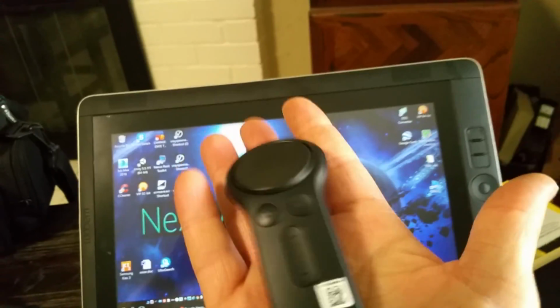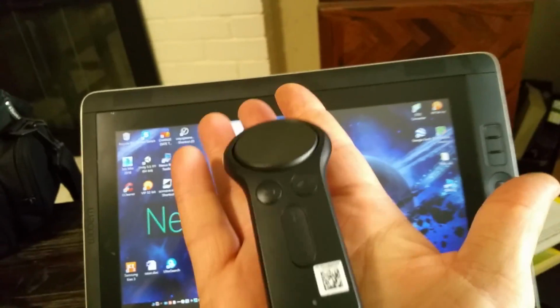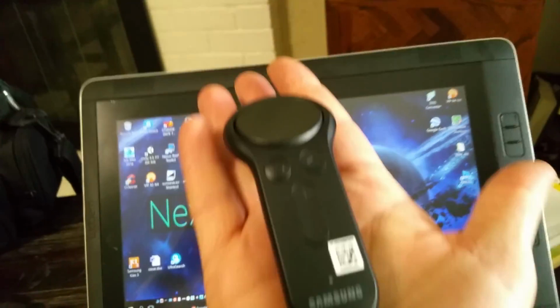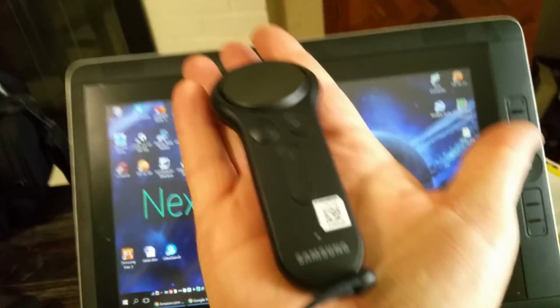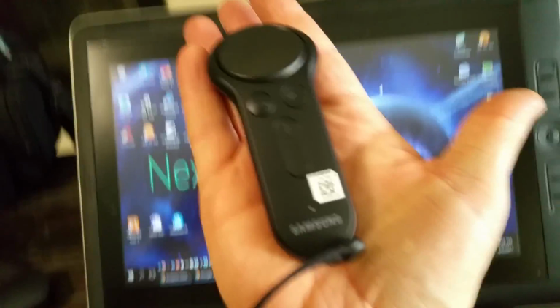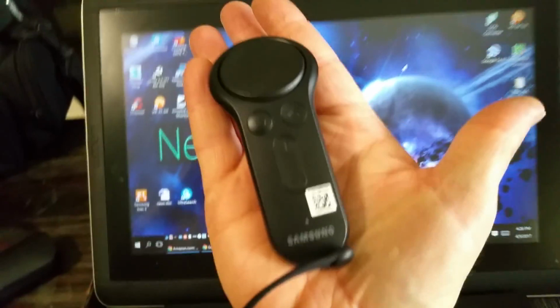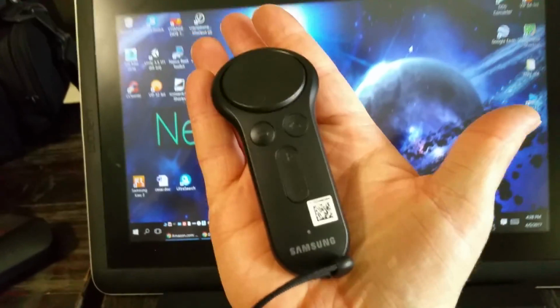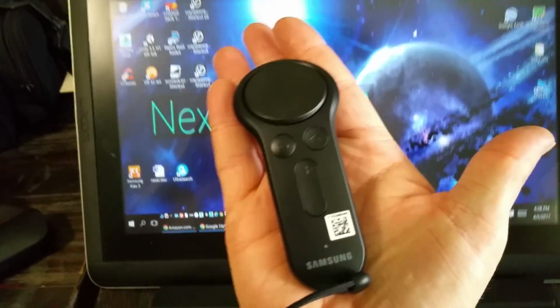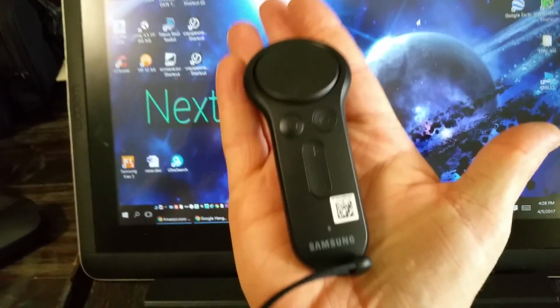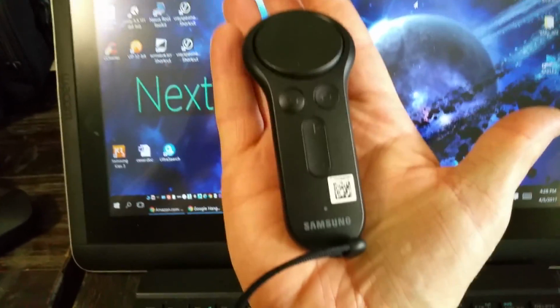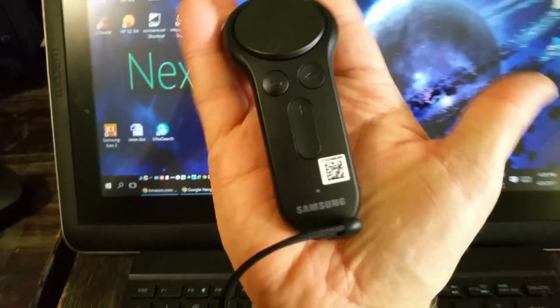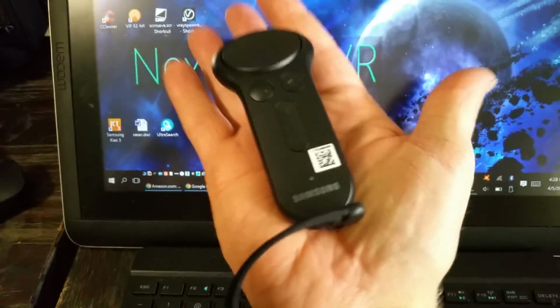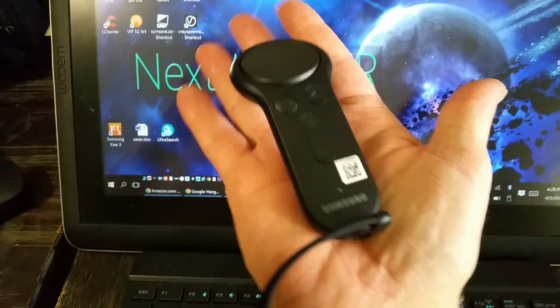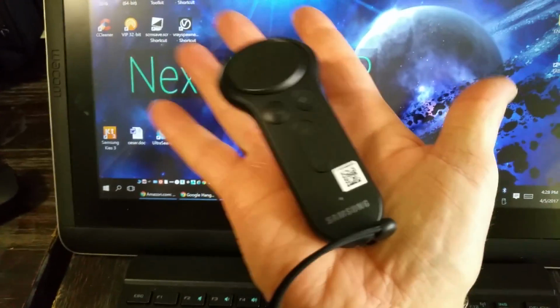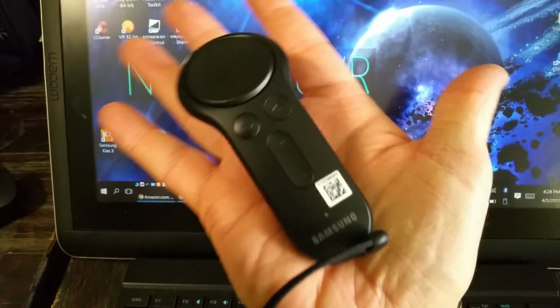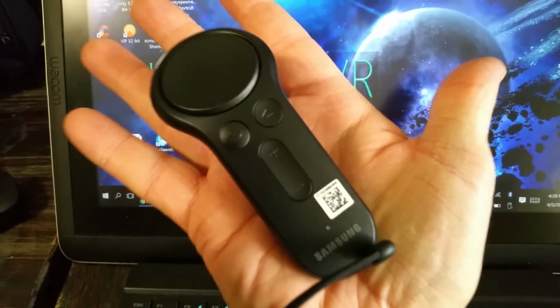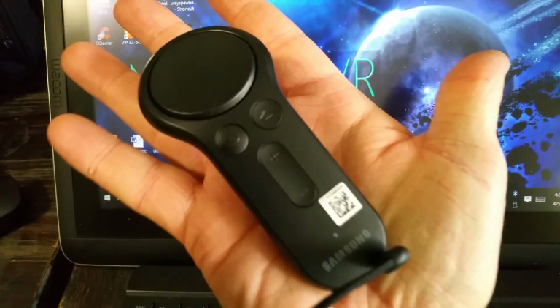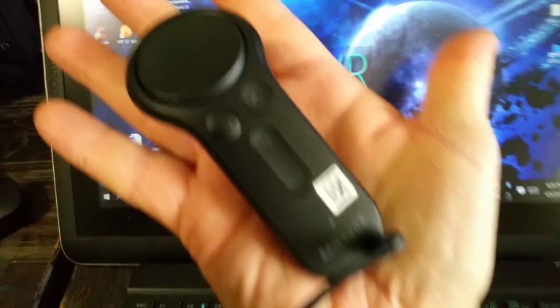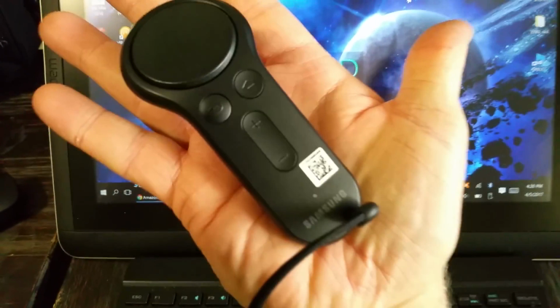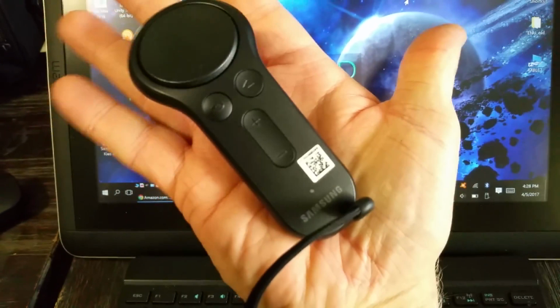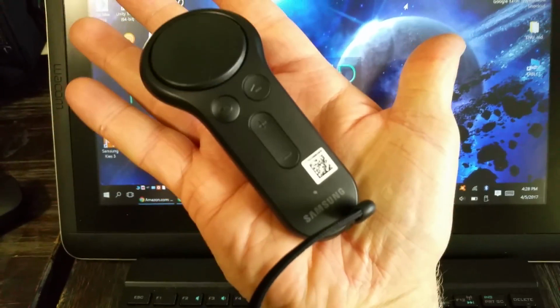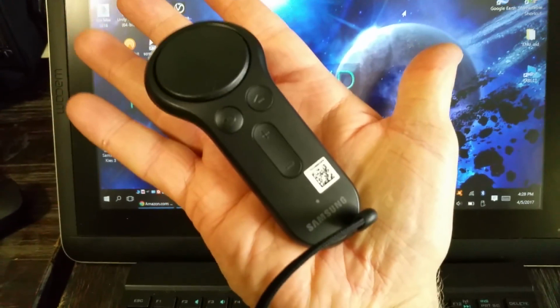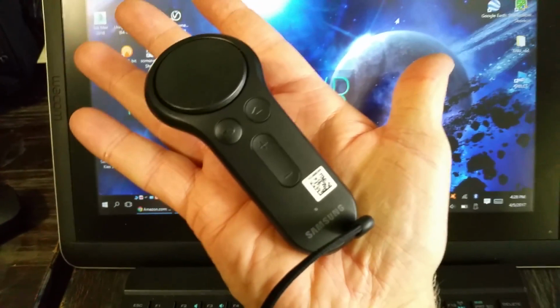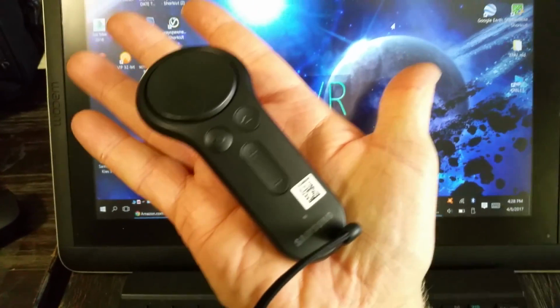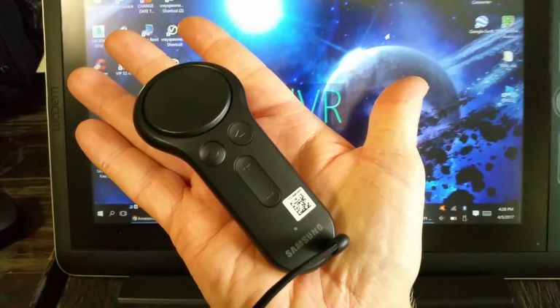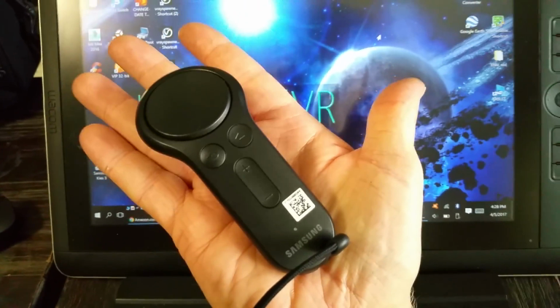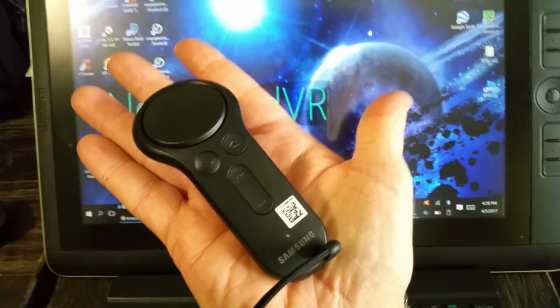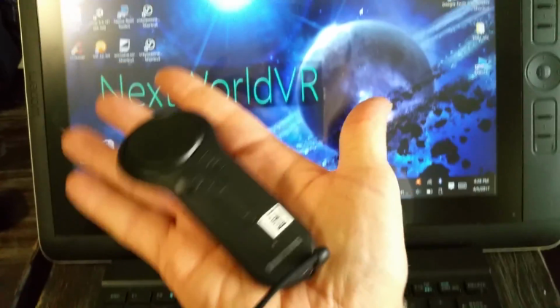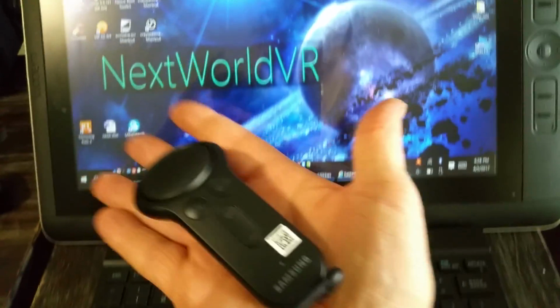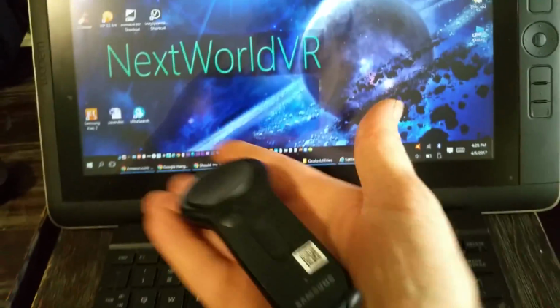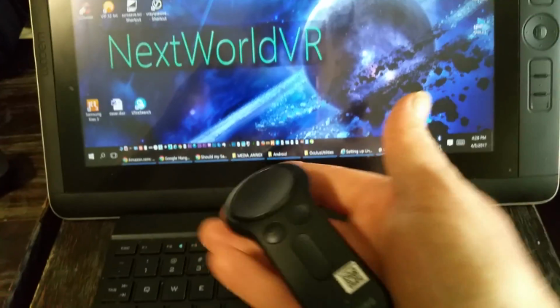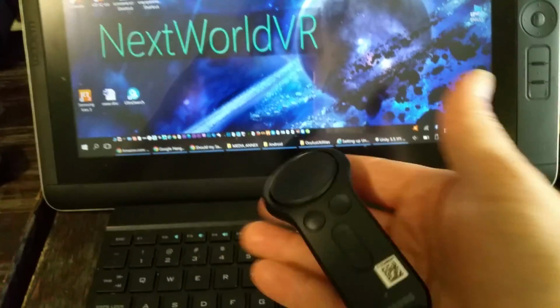So there it is — it's very cool. It's the perfect size.